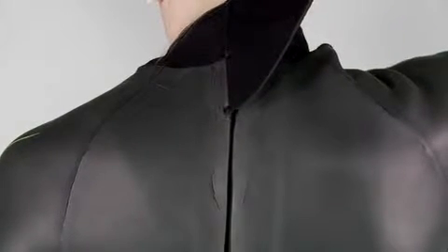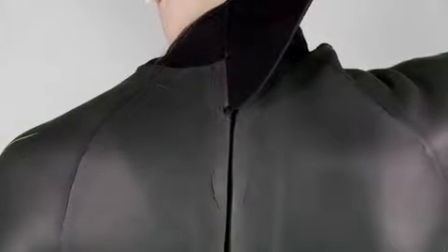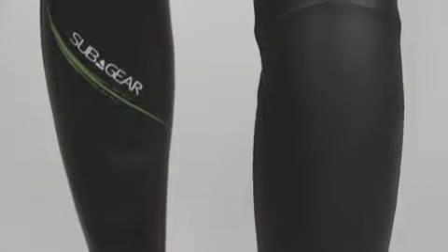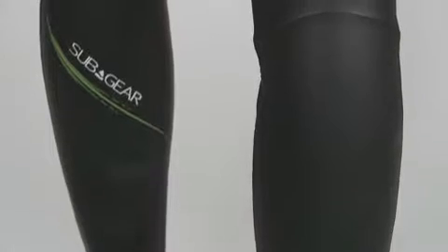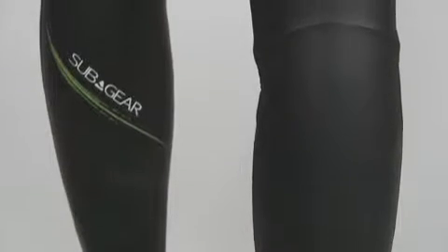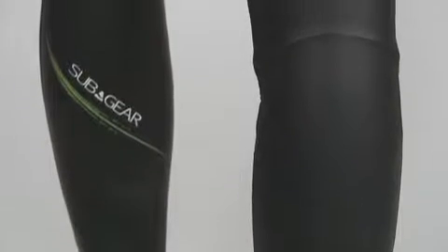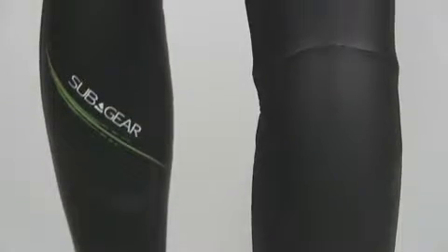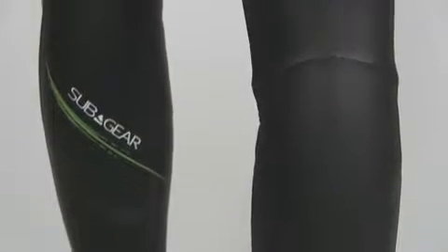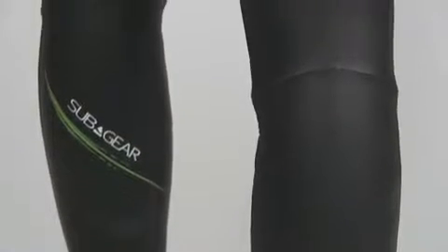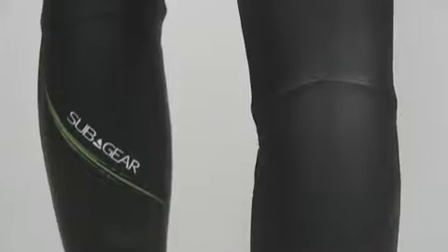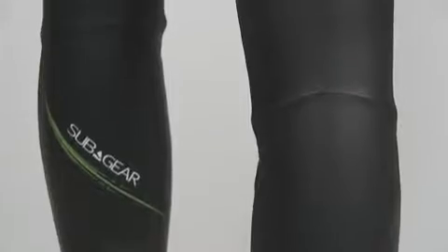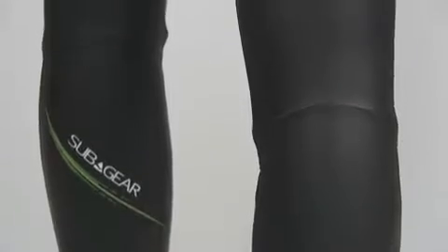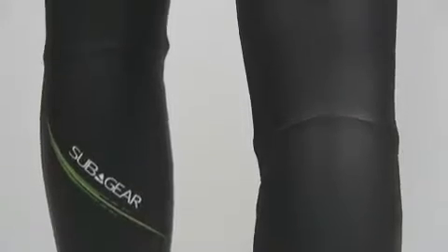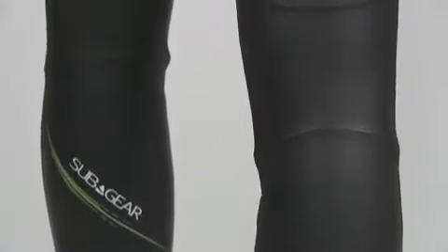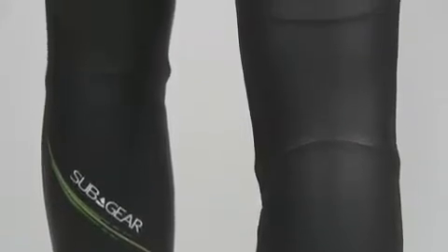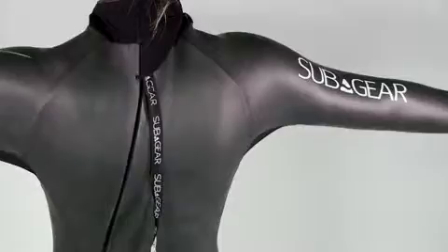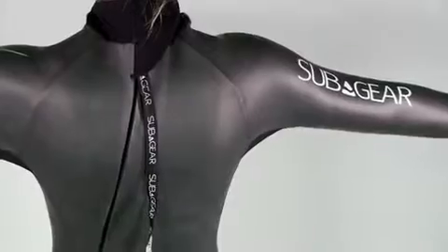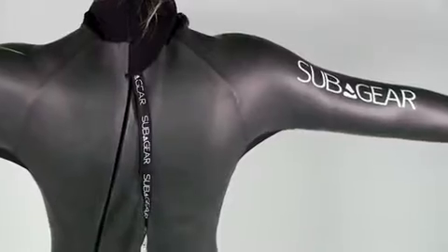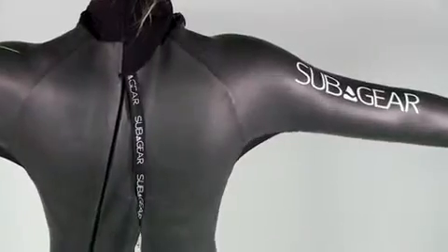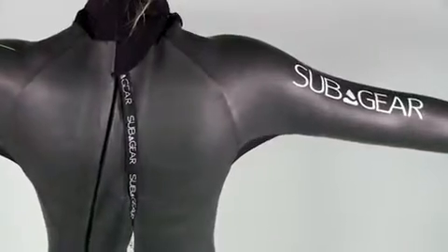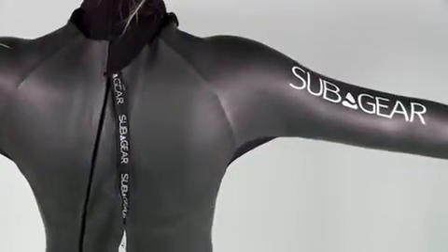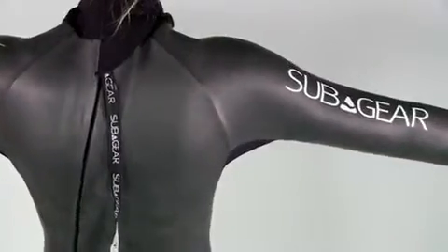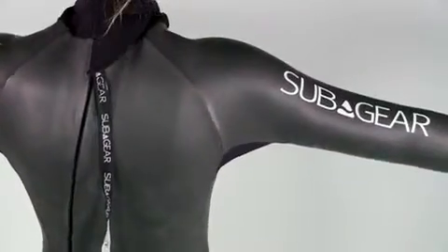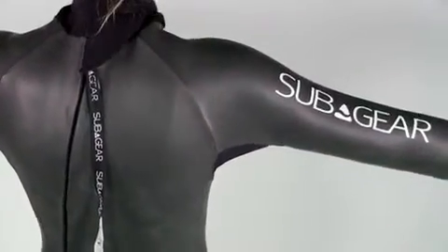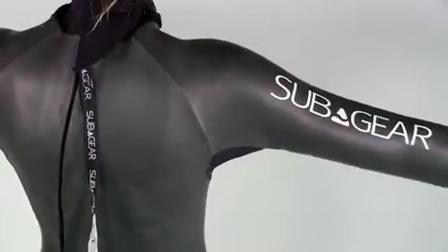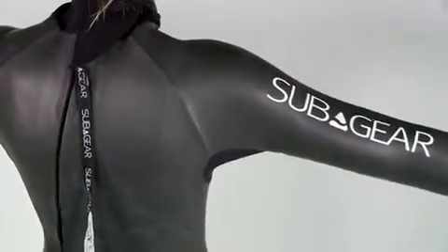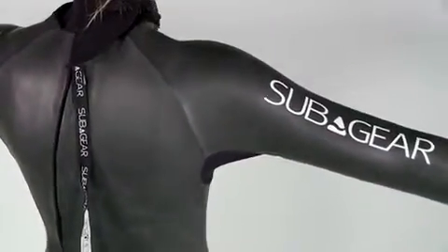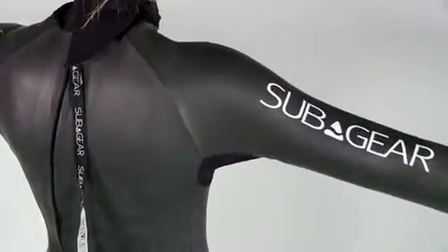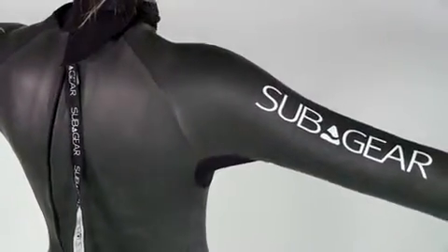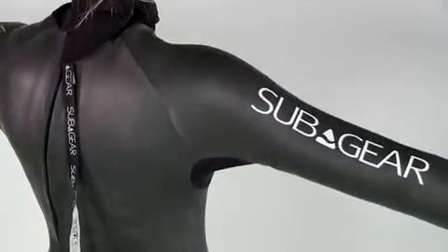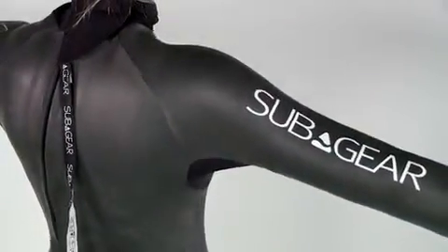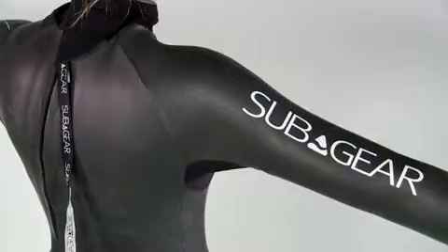To complete this distinctive thermal ensemble, the Apnea 1's optional hood also has a lined interior and slick exterior.